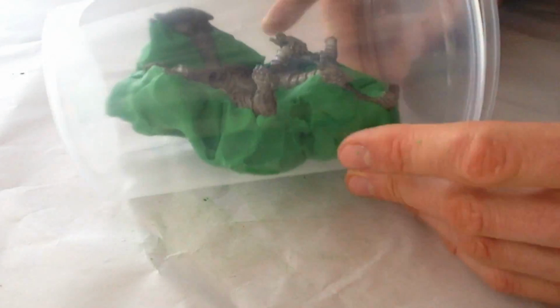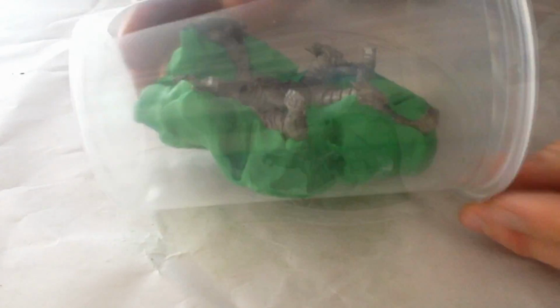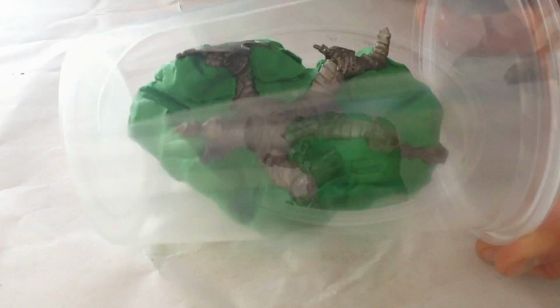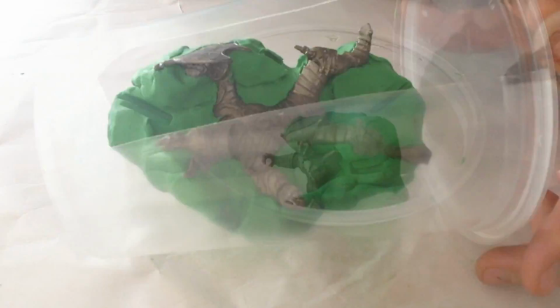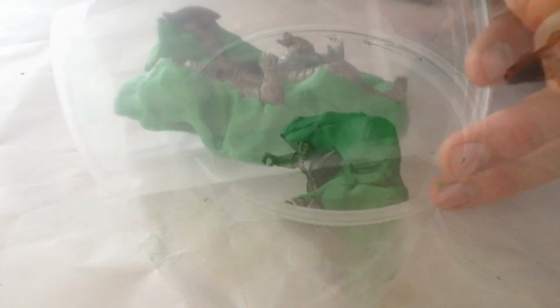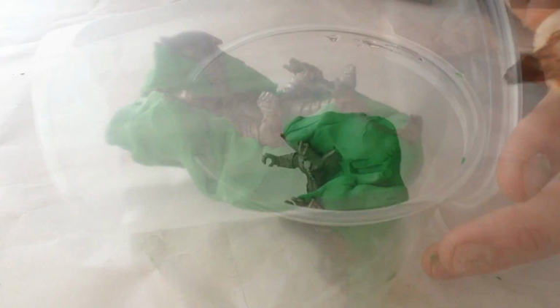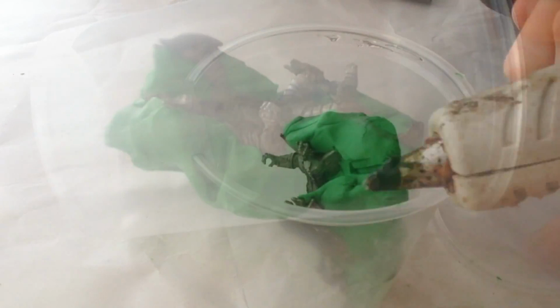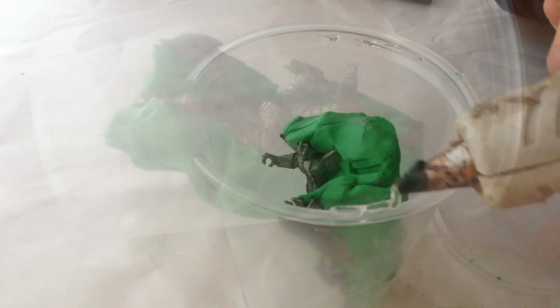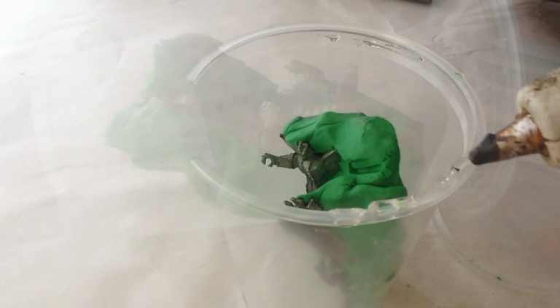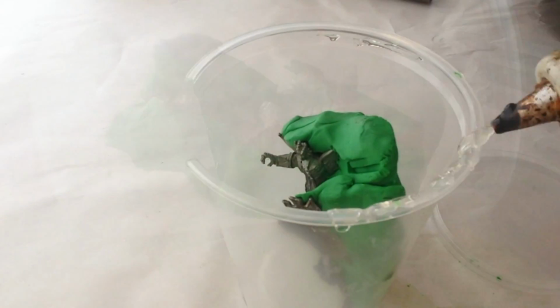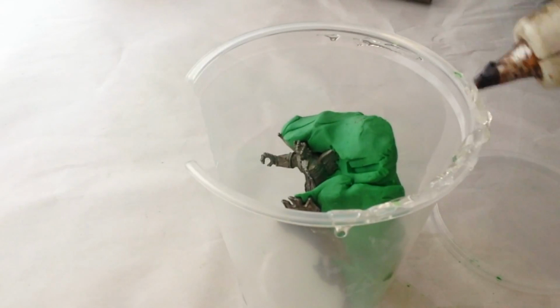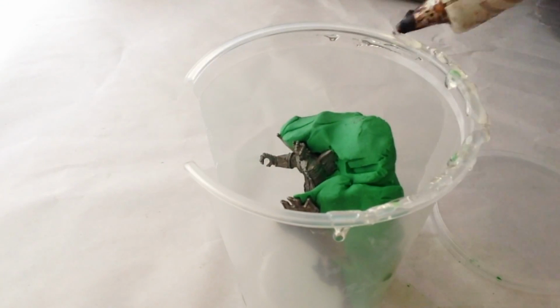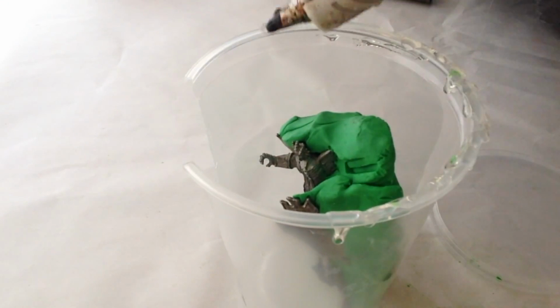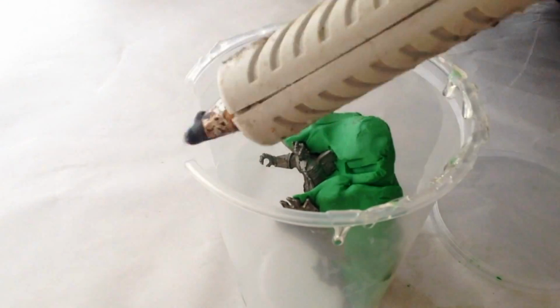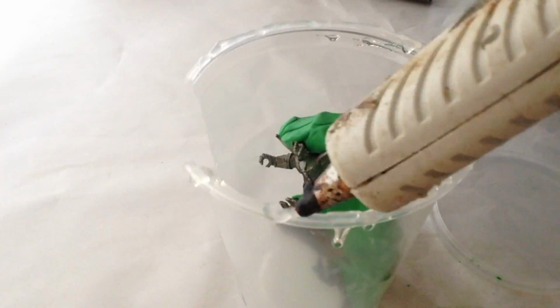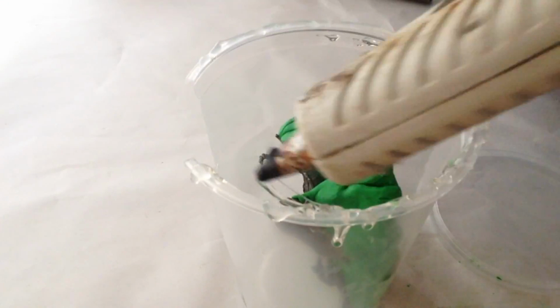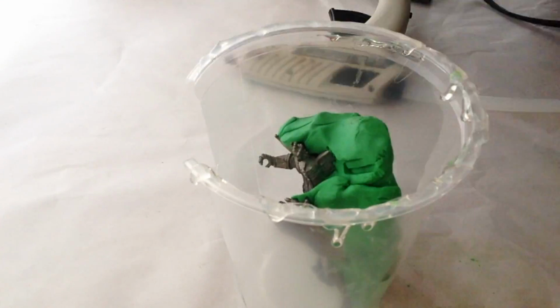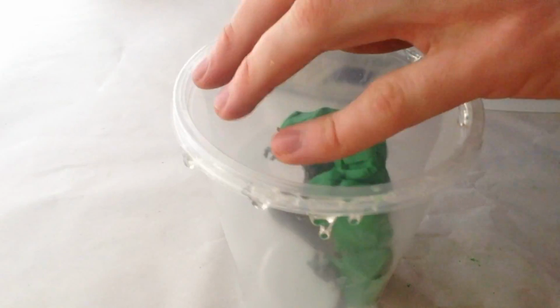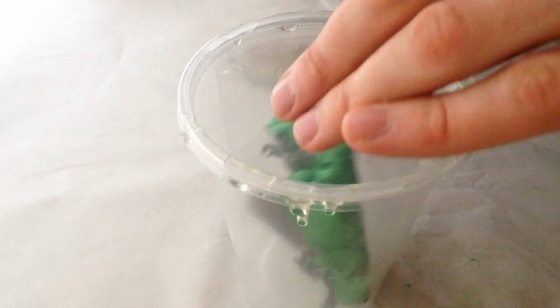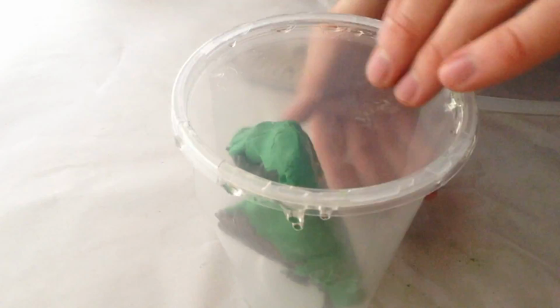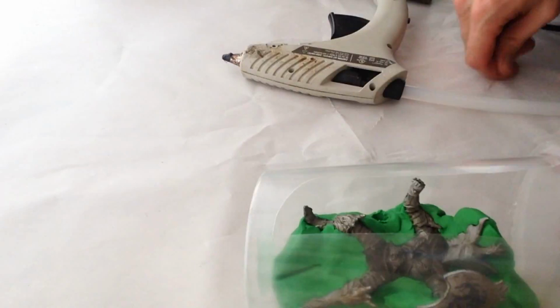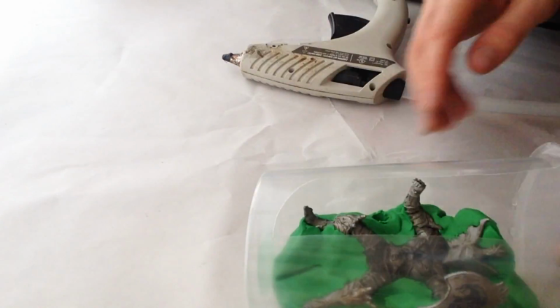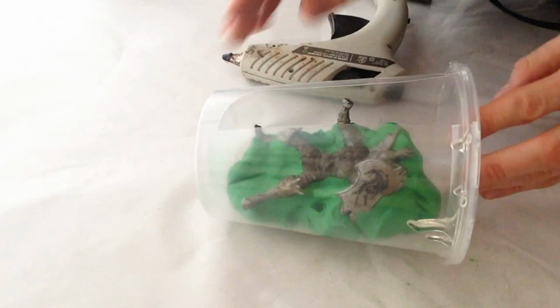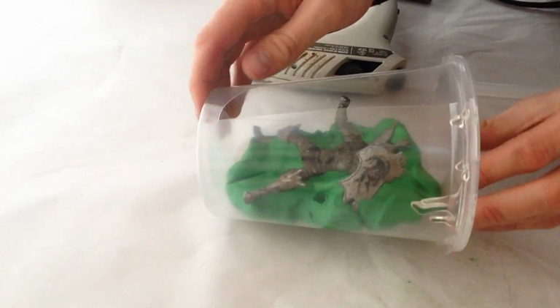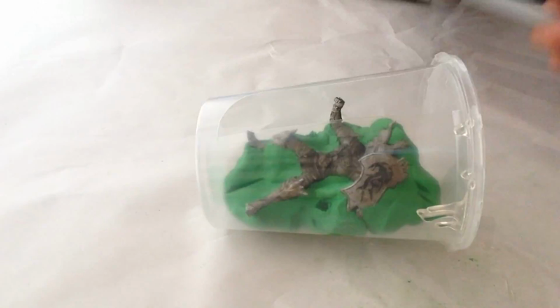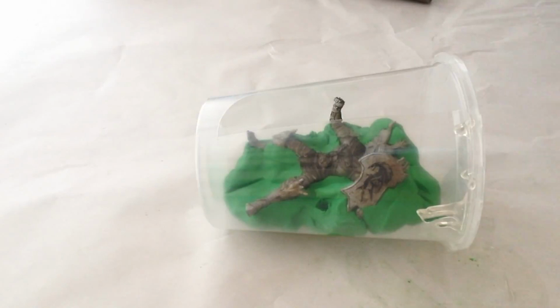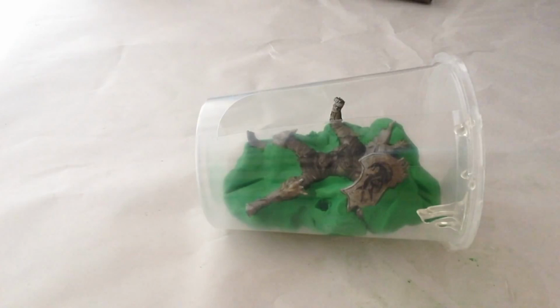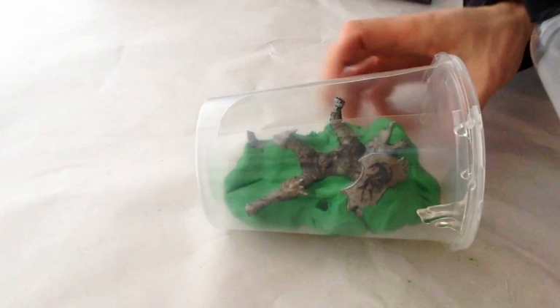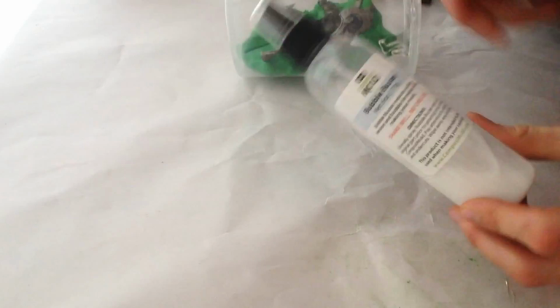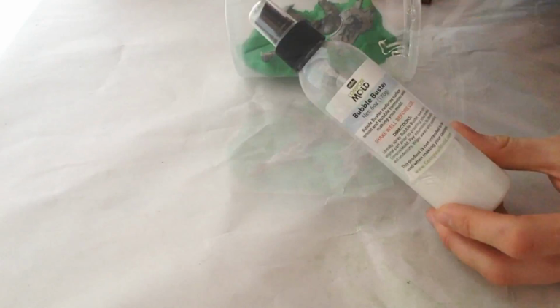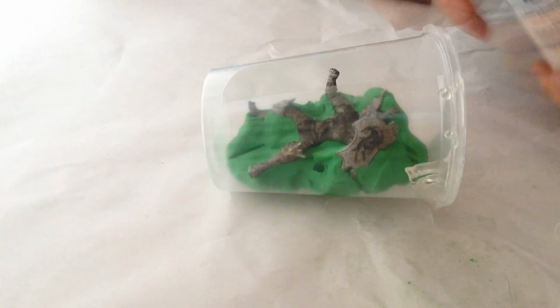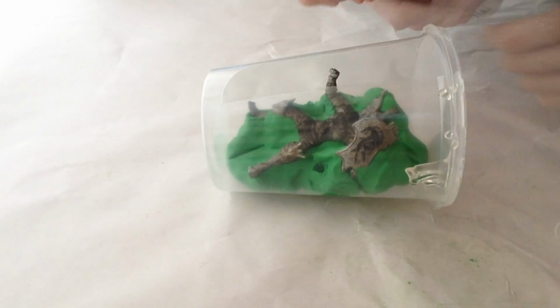Now place the knight into a mold box. I glued a lid onto the deli container and cut a slot for pouring.